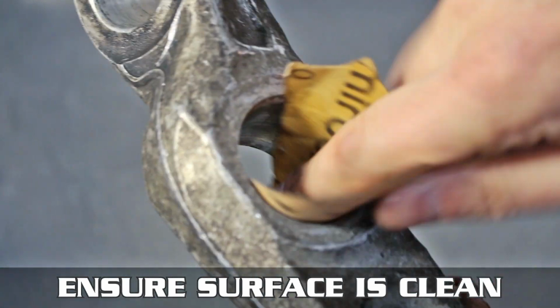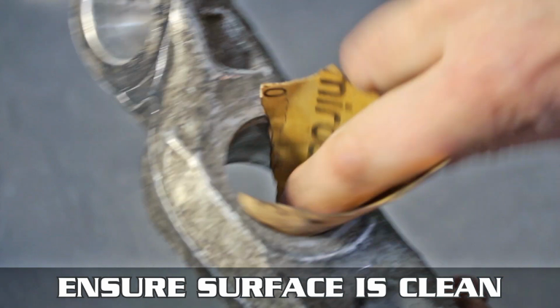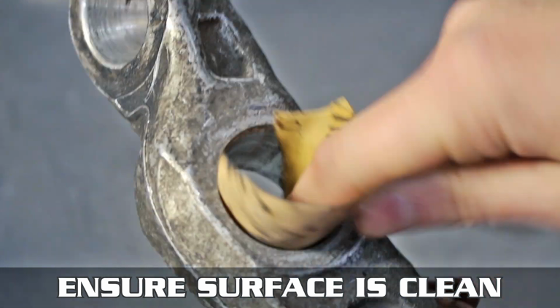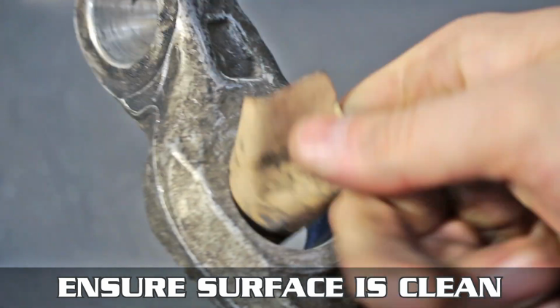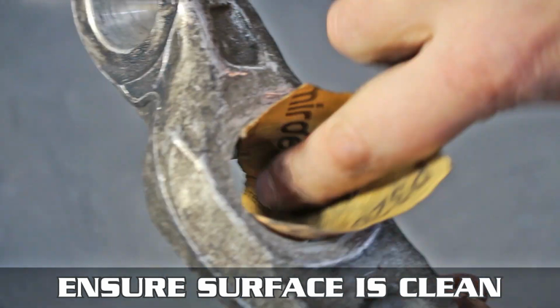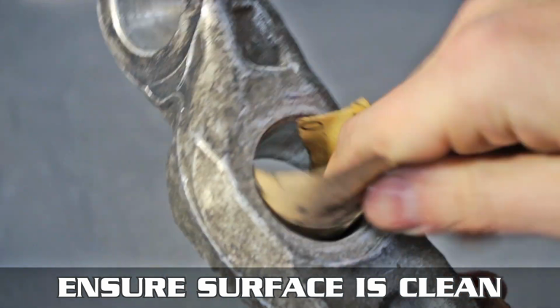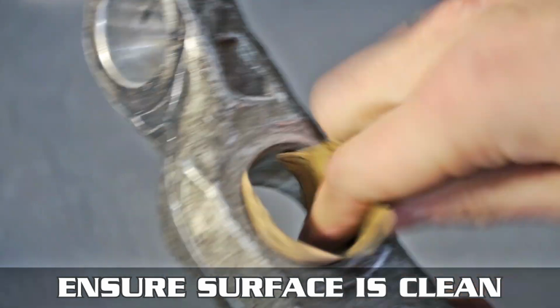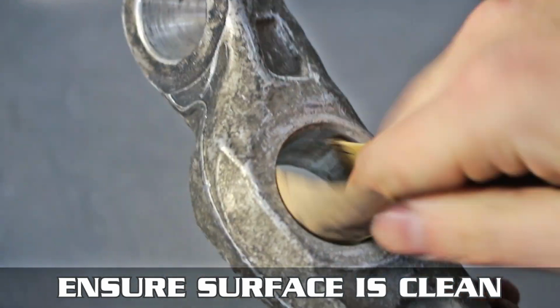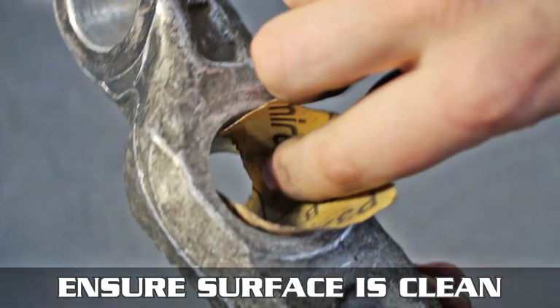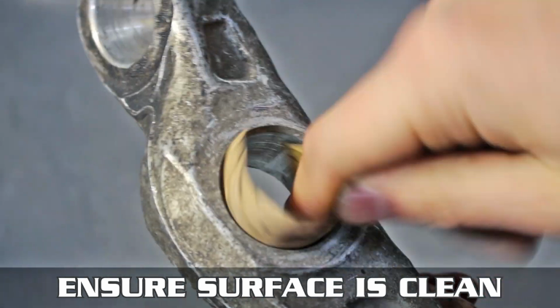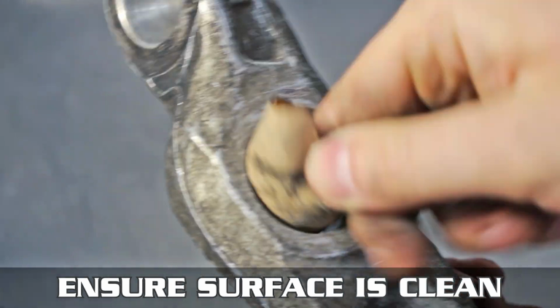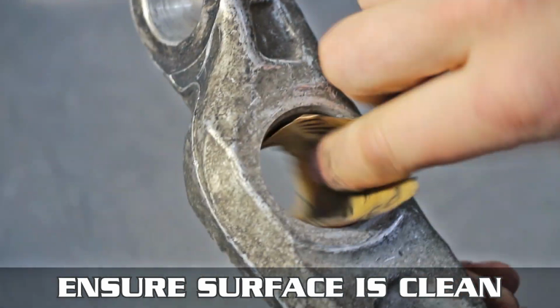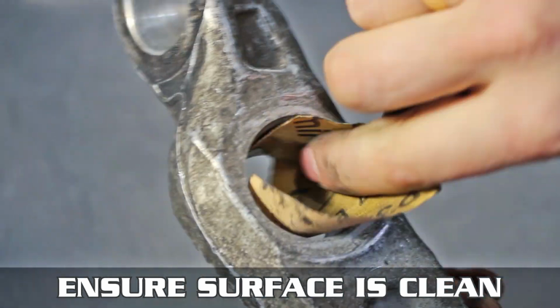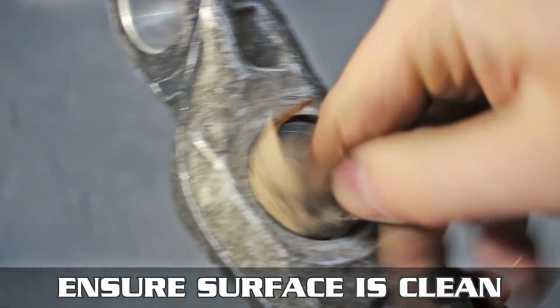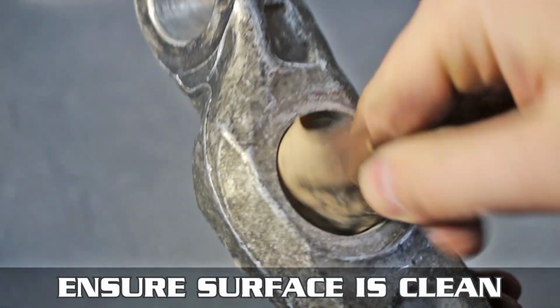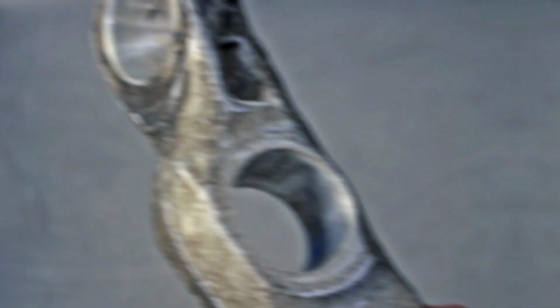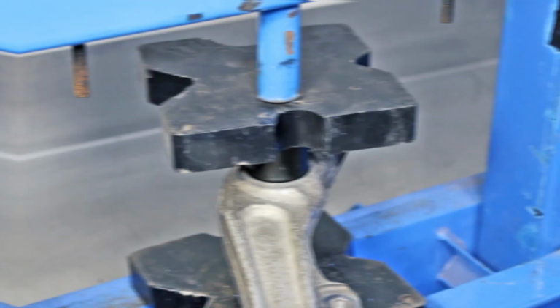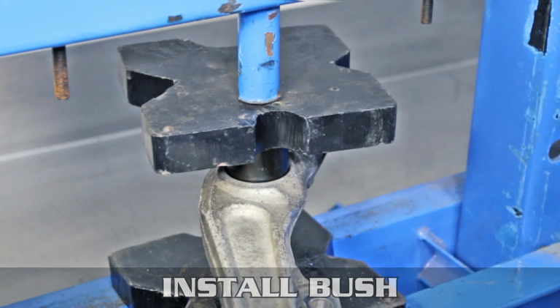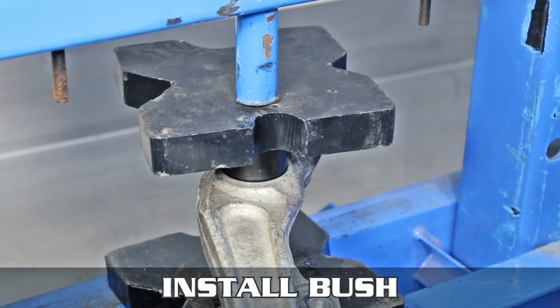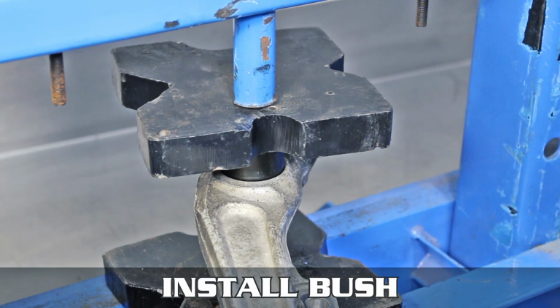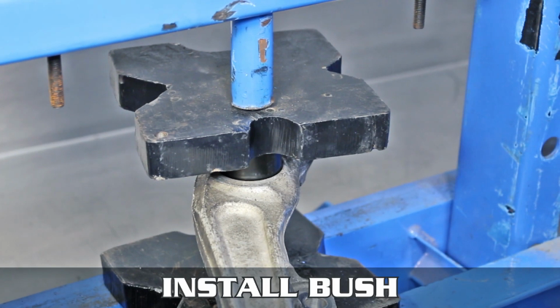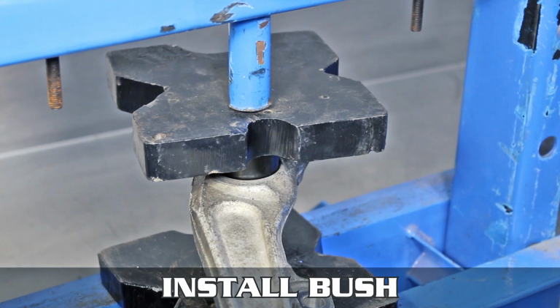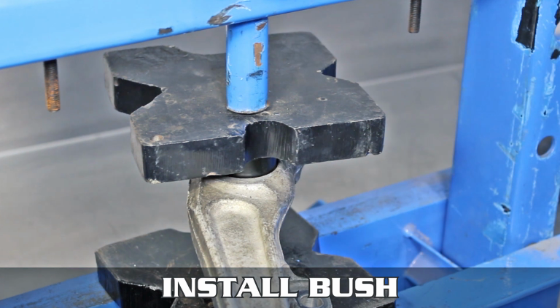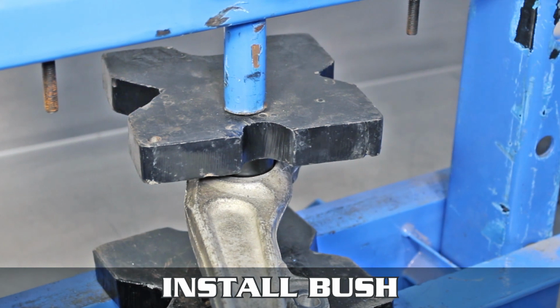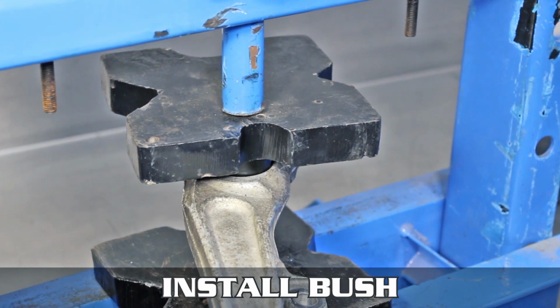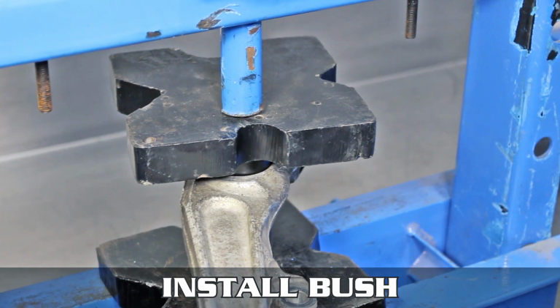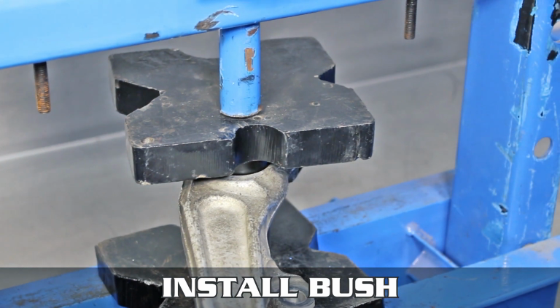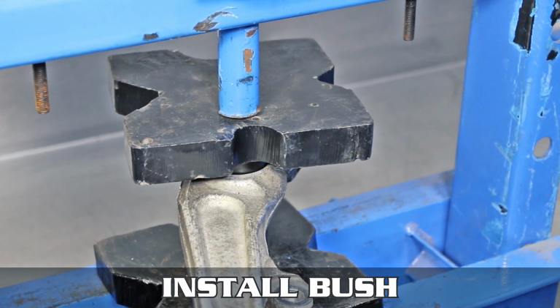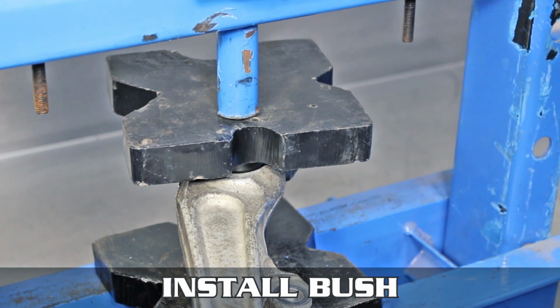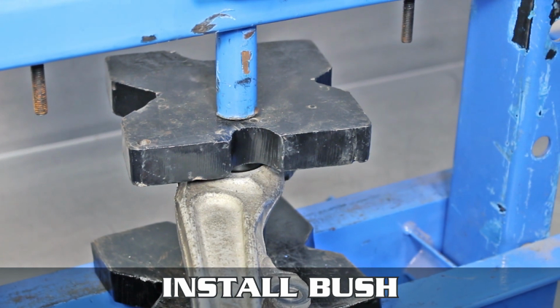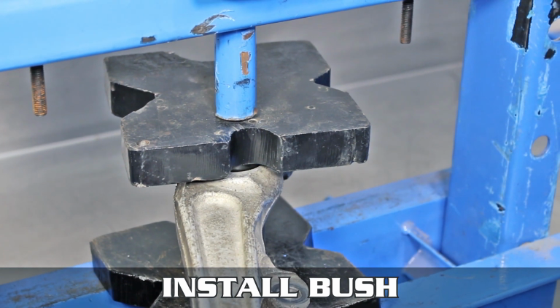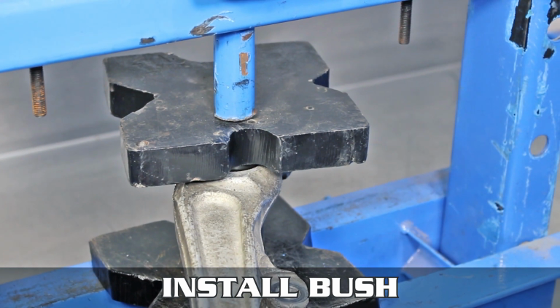Throw sand on it to make sure everything's cleaned up. Then, with the beveled side facing up, put the bushing in and press it on down.